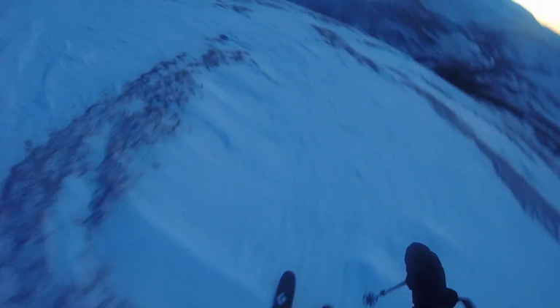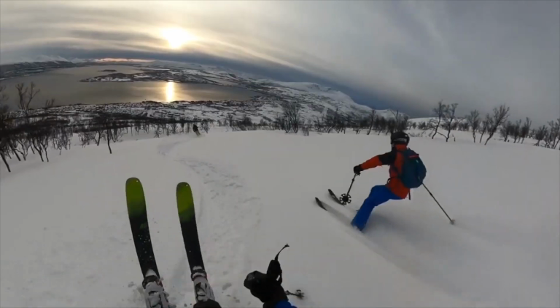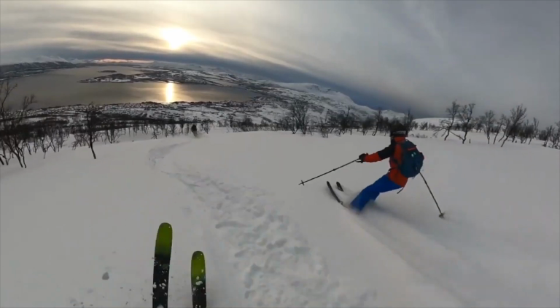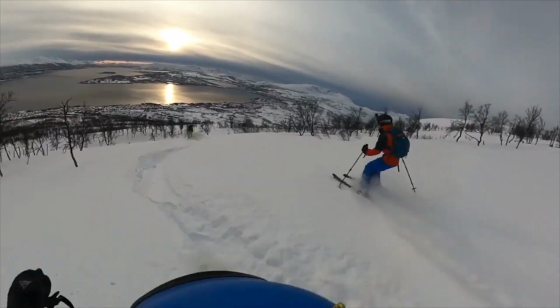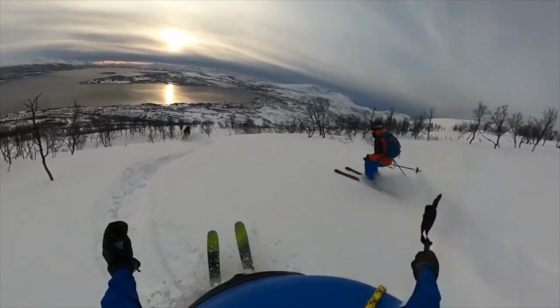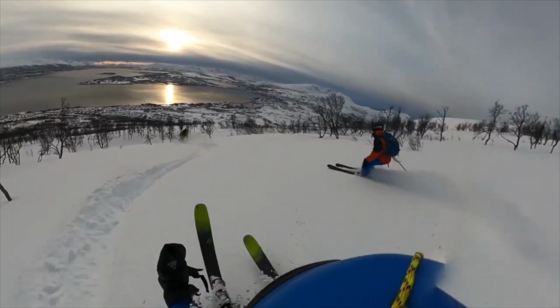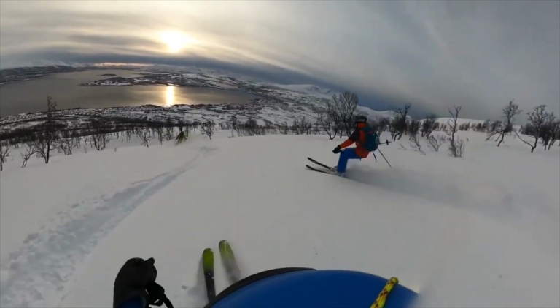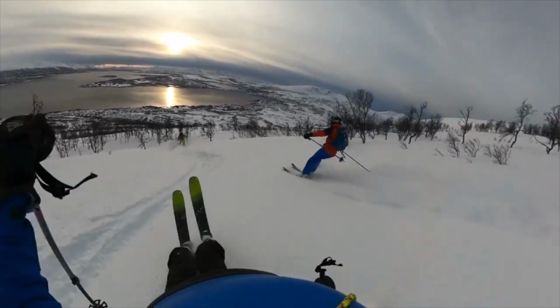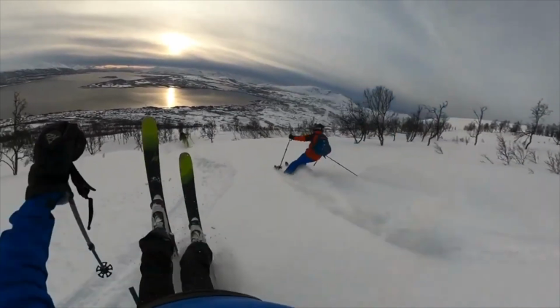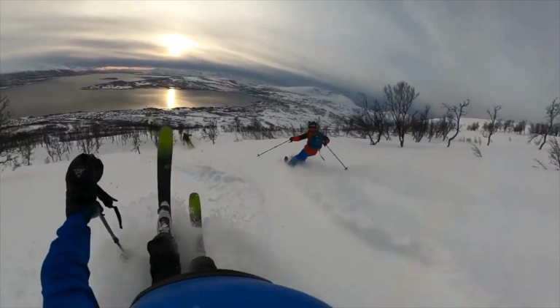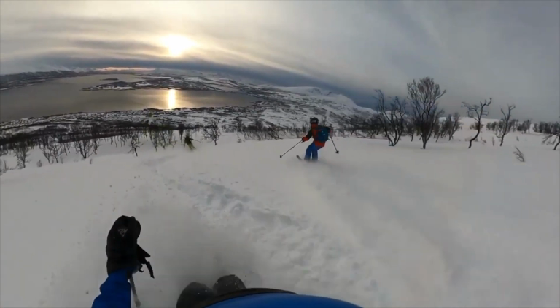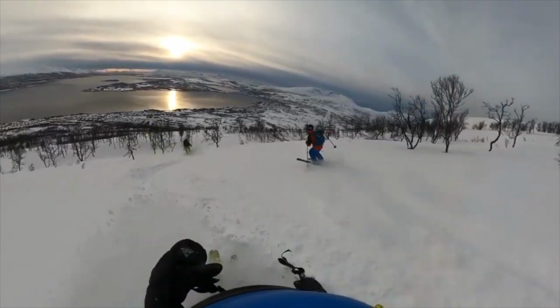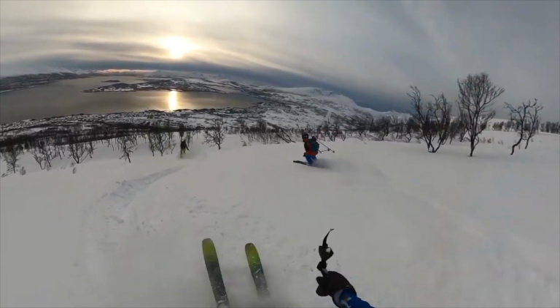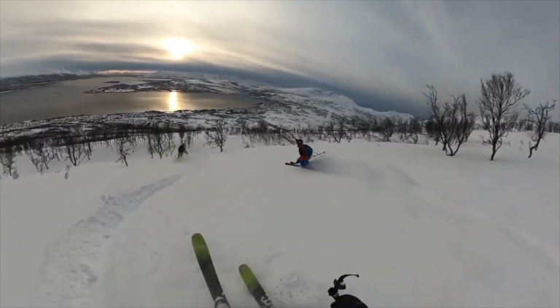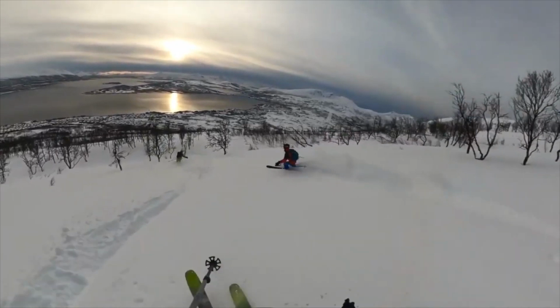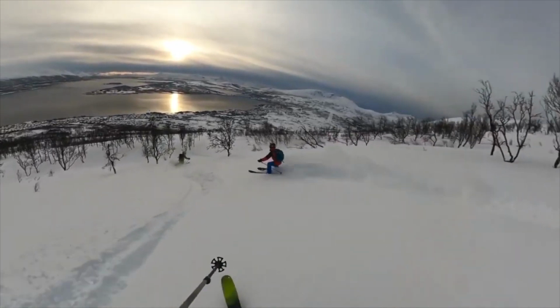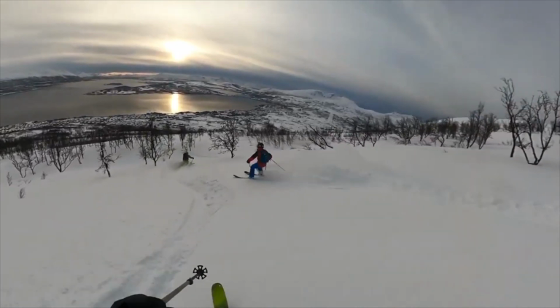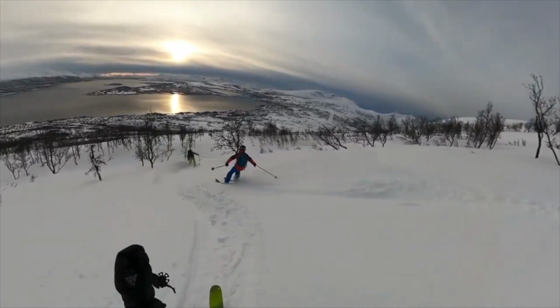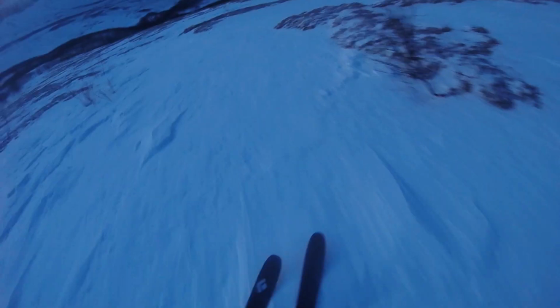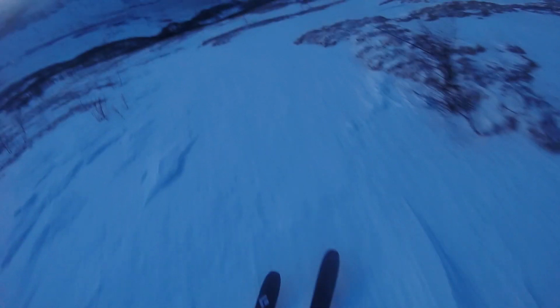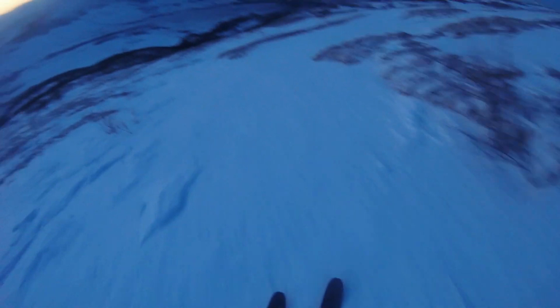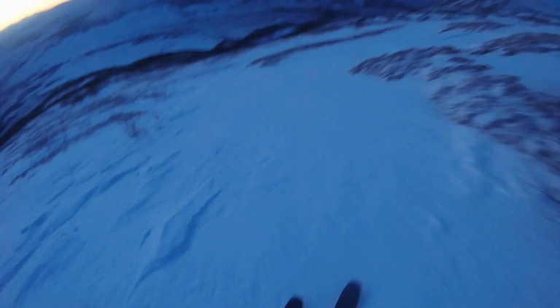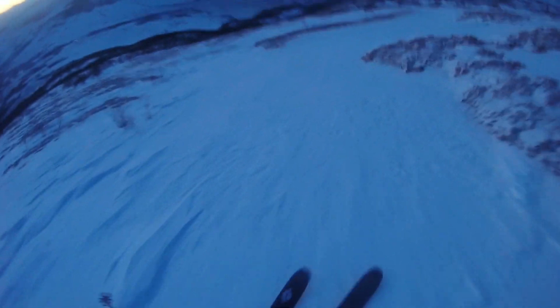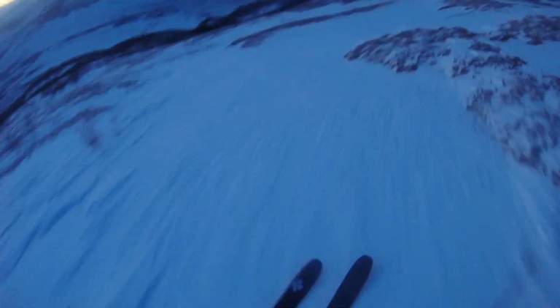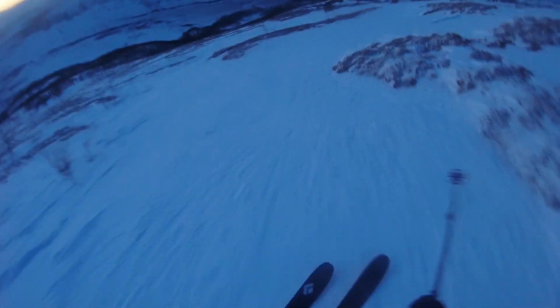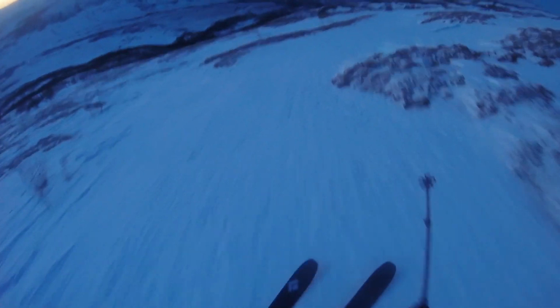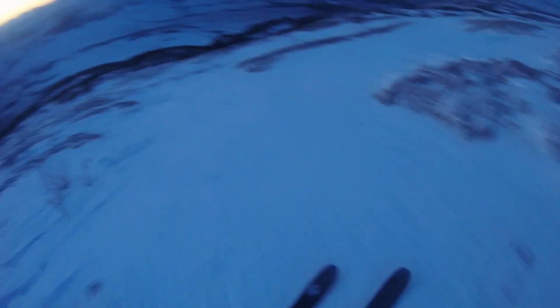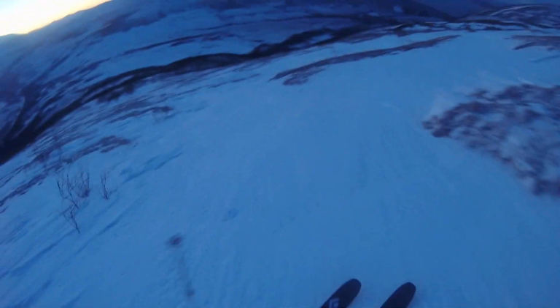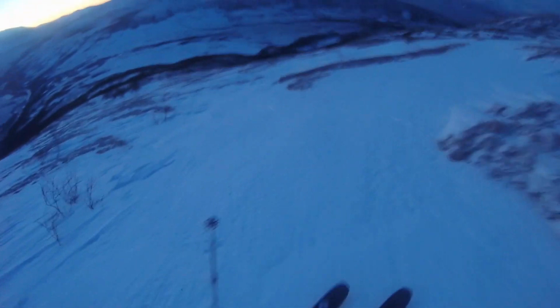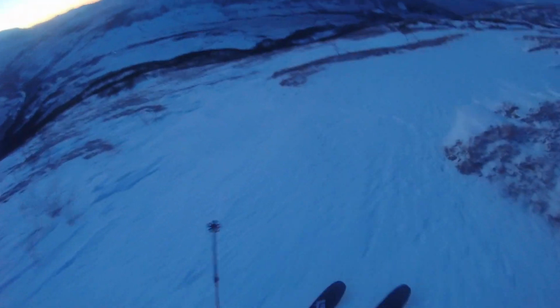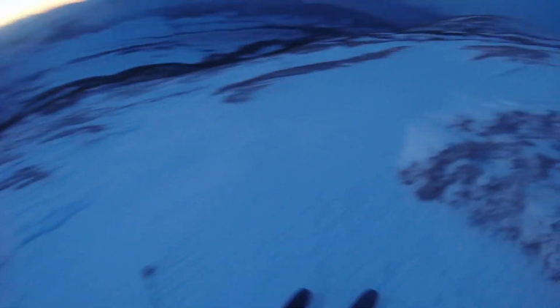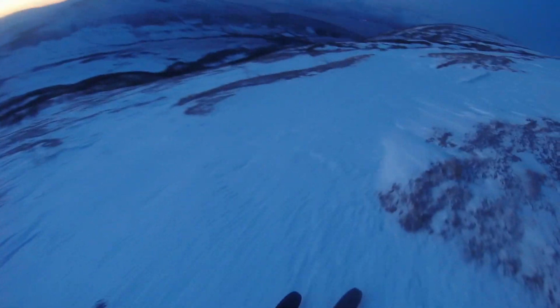In comparison, this is us skiing at the same time last year. And this year, we still haven't even gotten good snow yet.